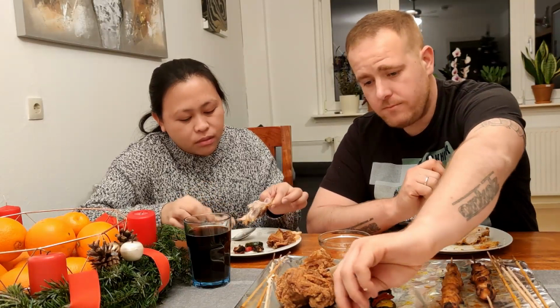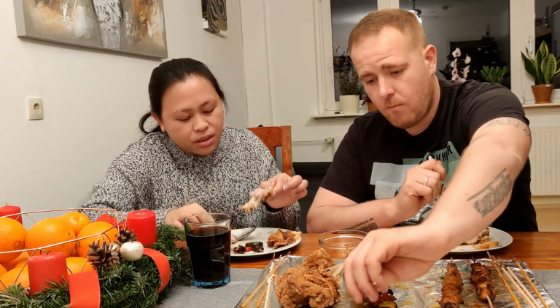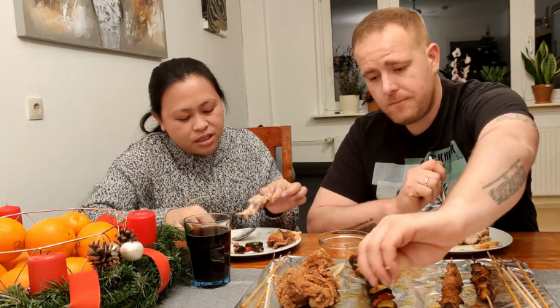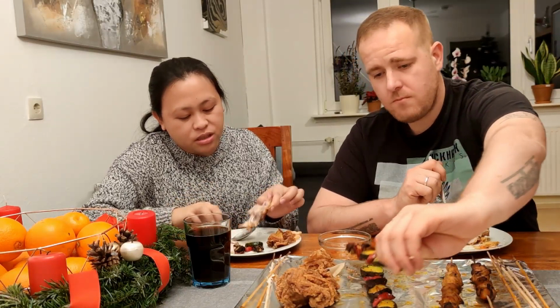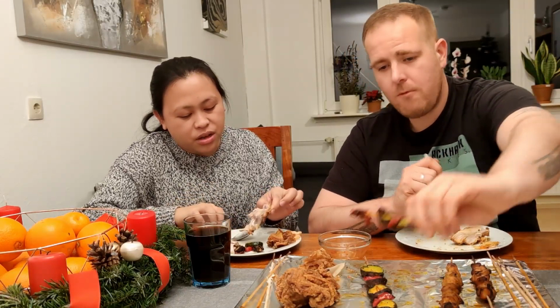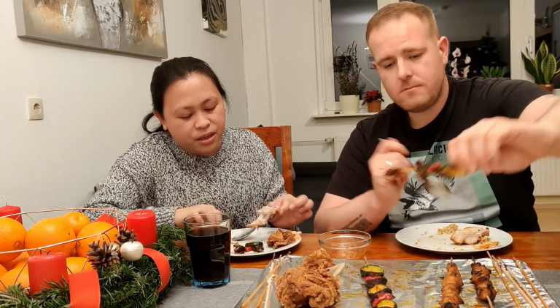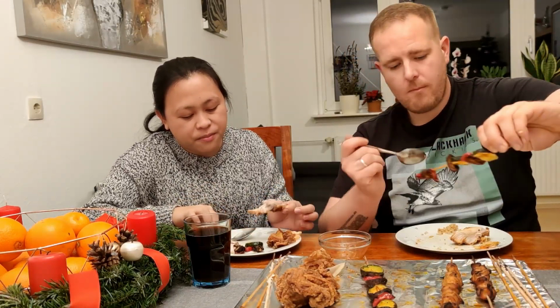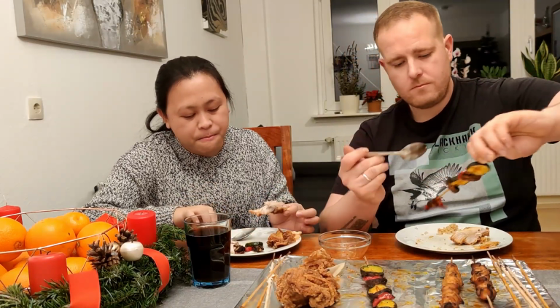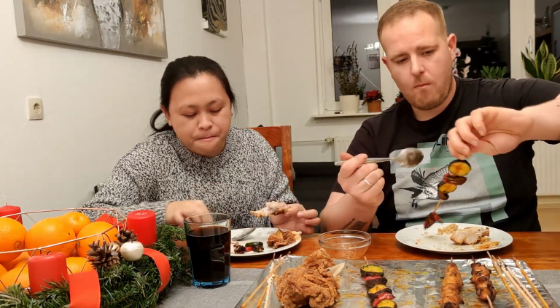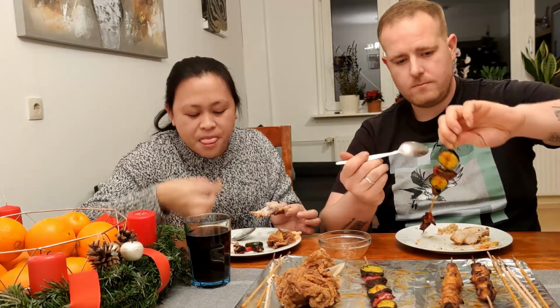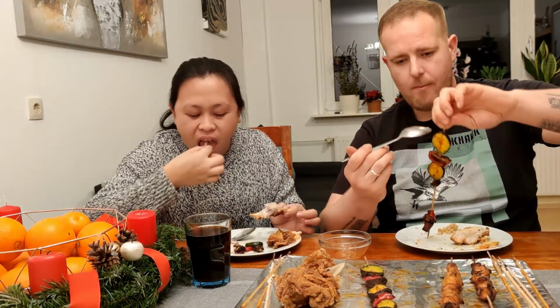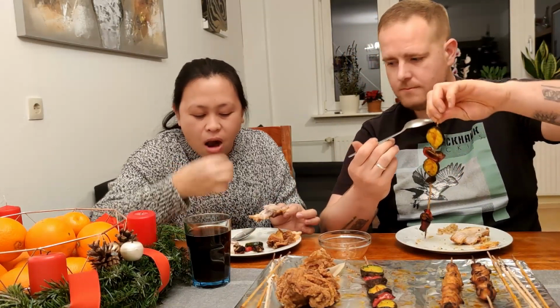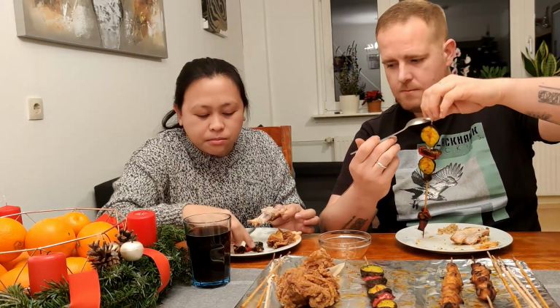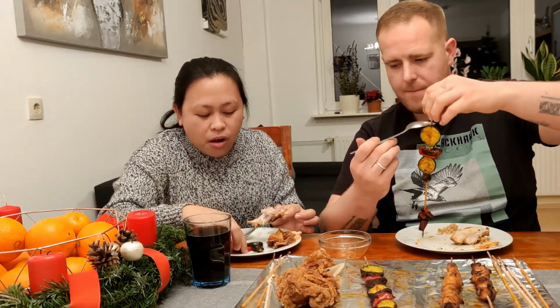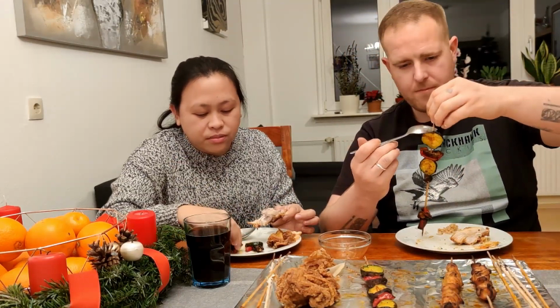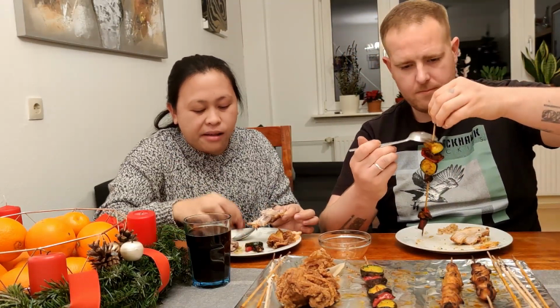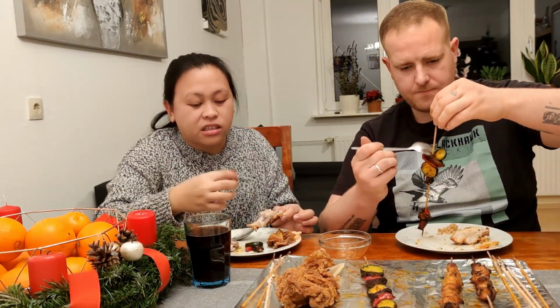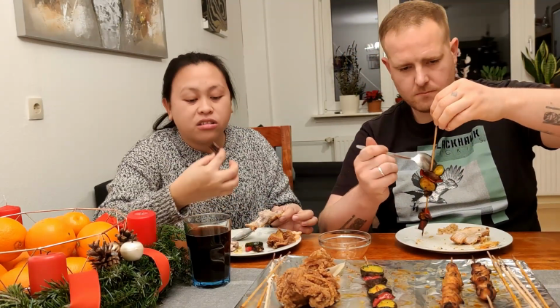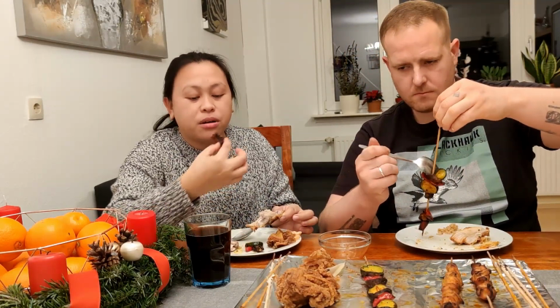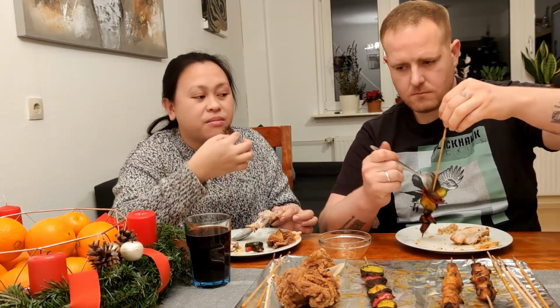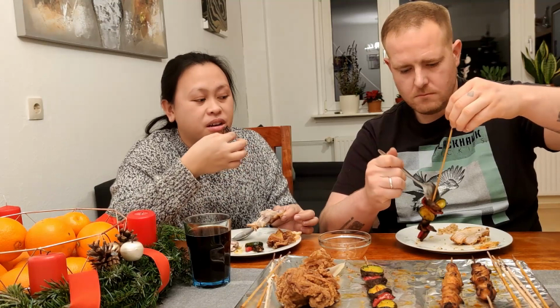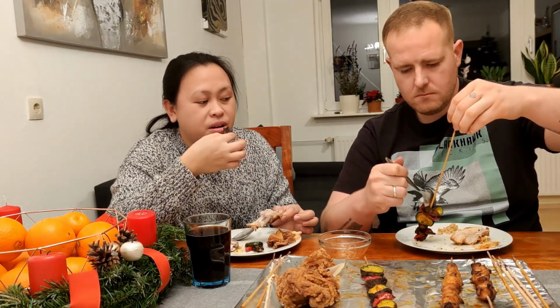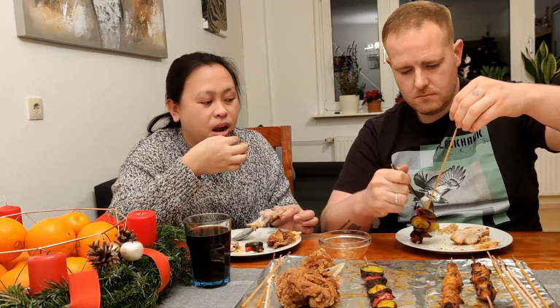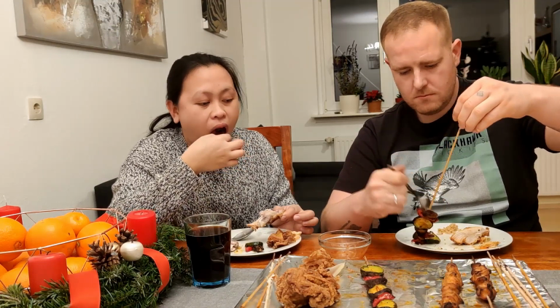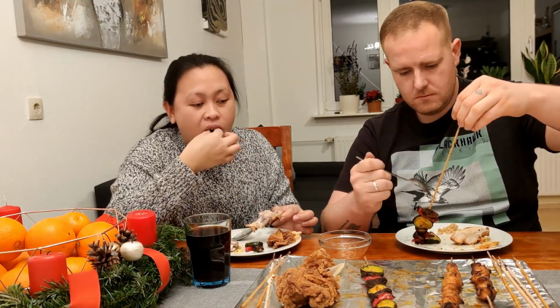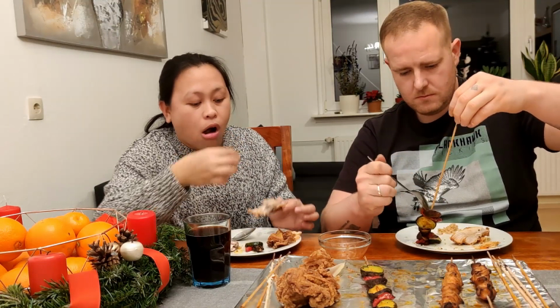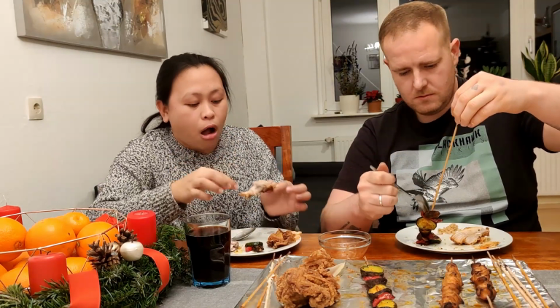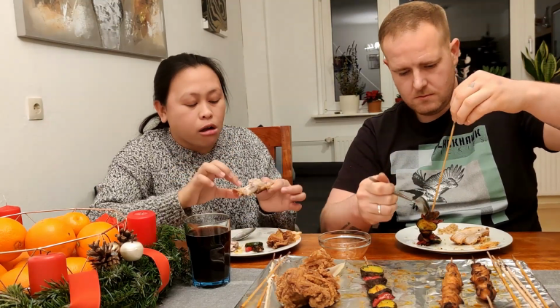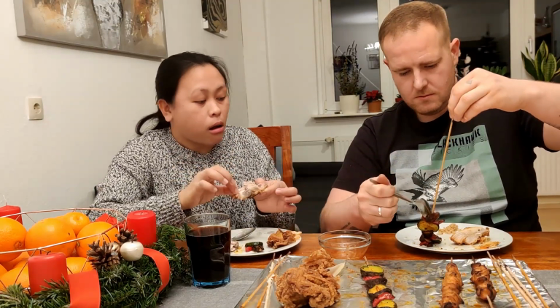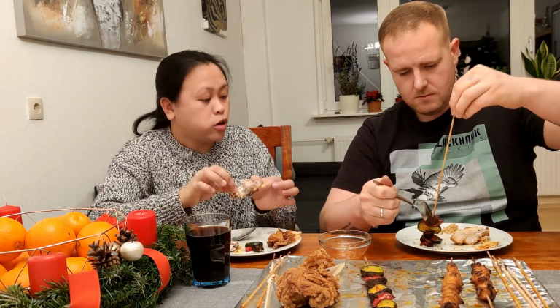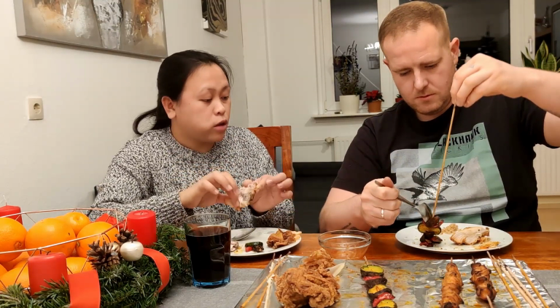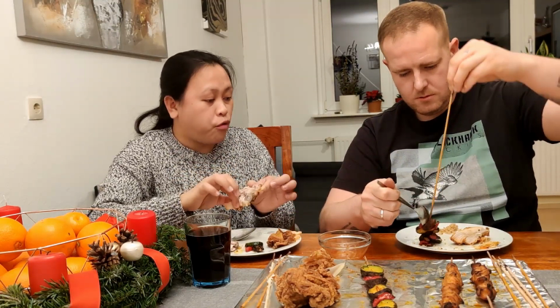The veggies are so yummy. It's very, very, very good. Soft.